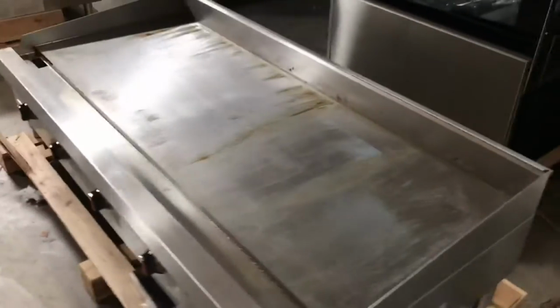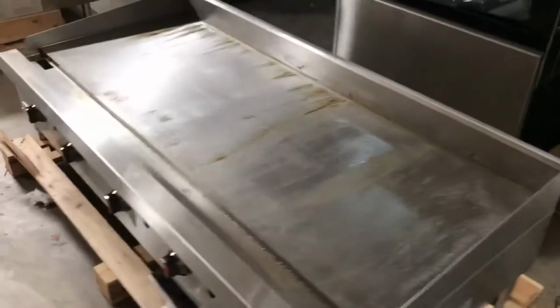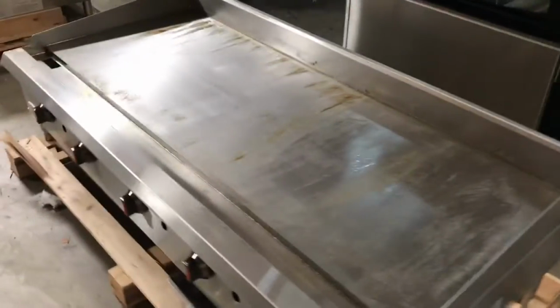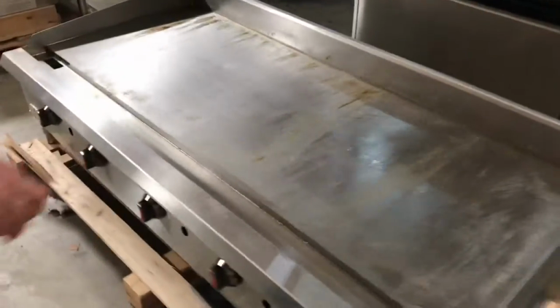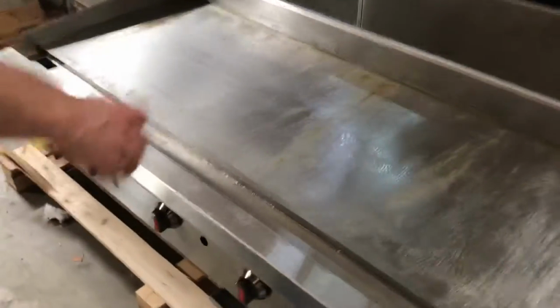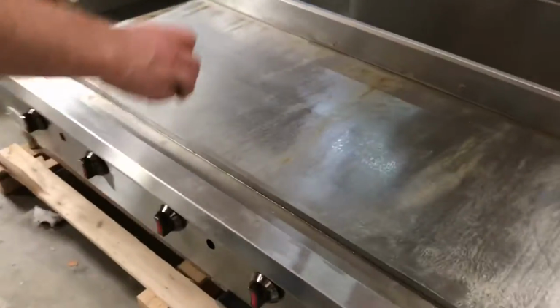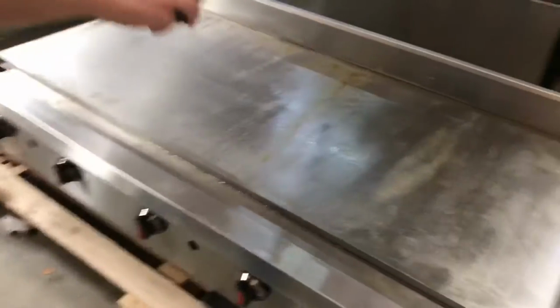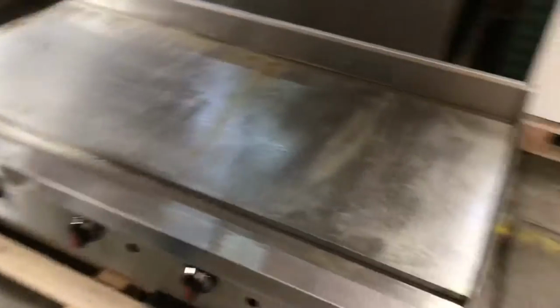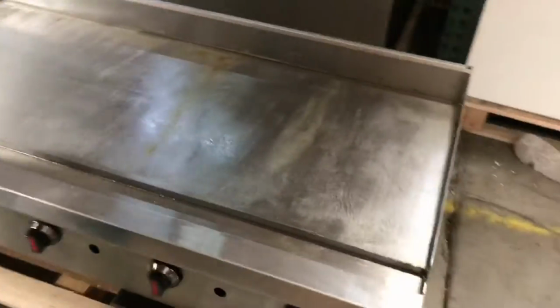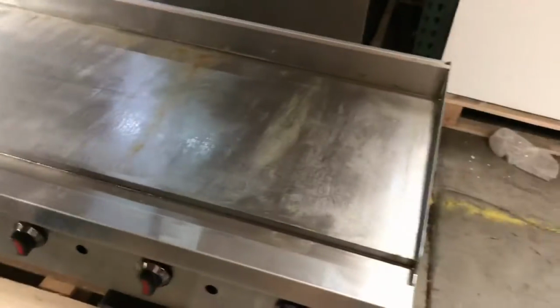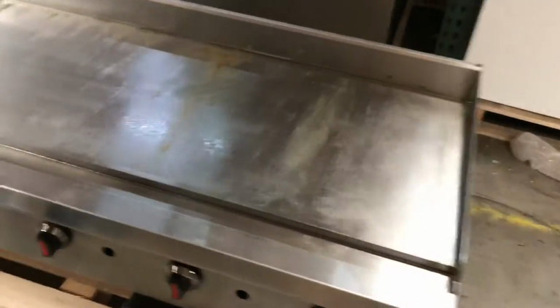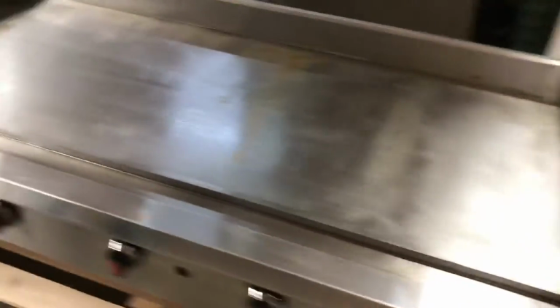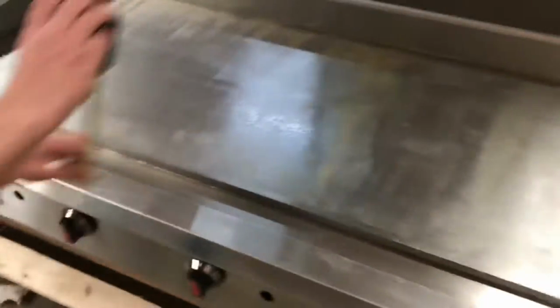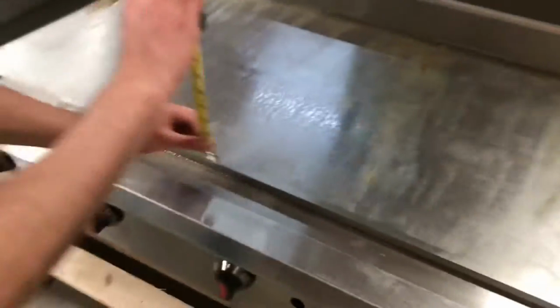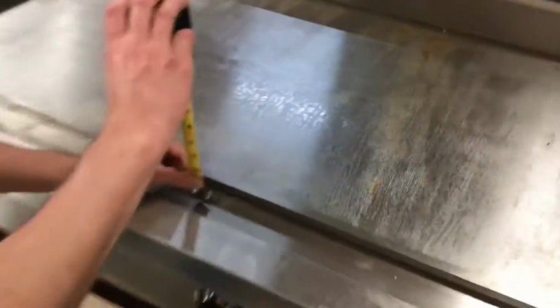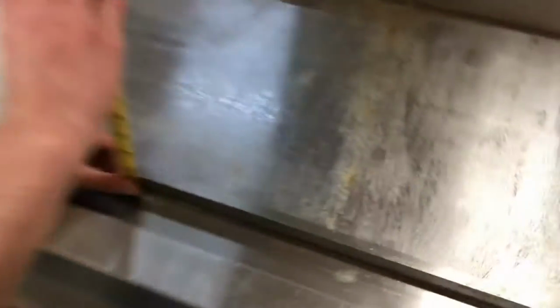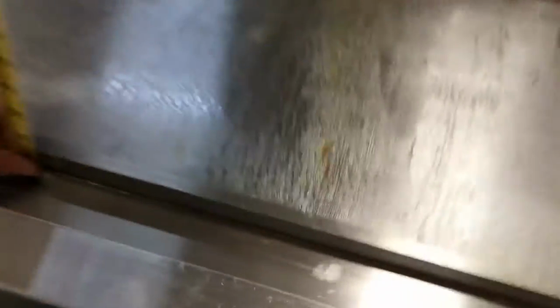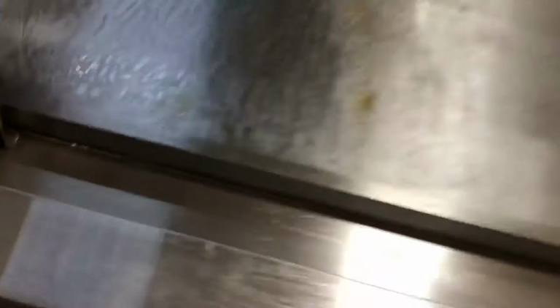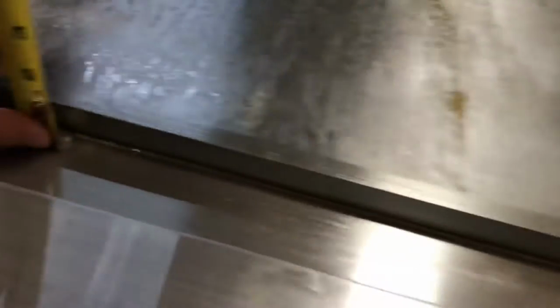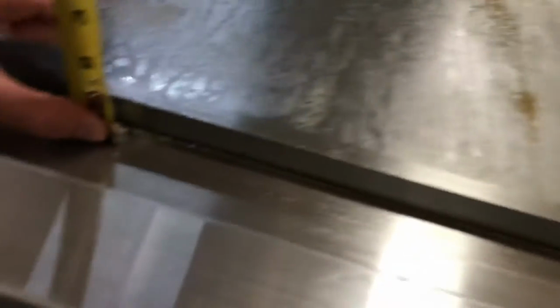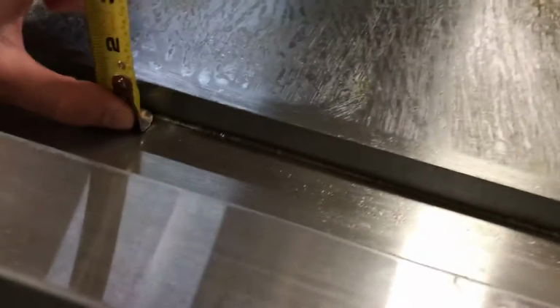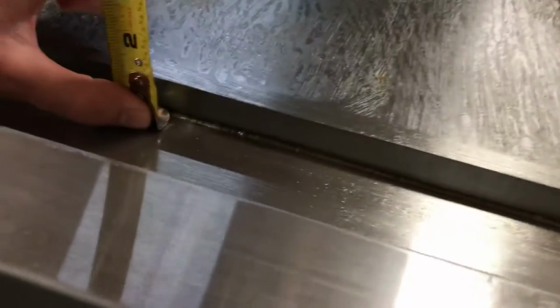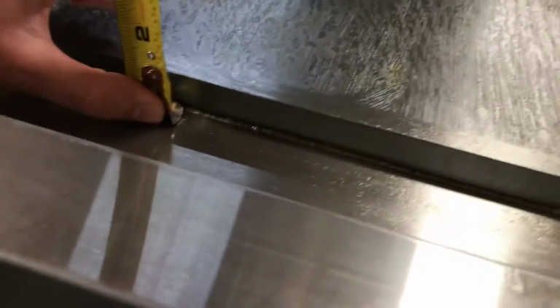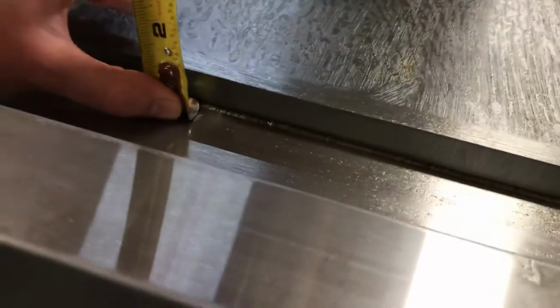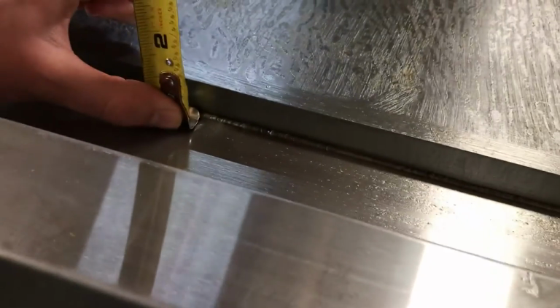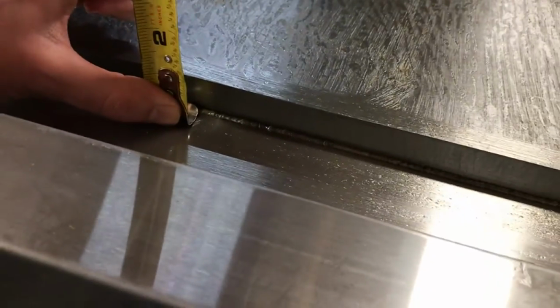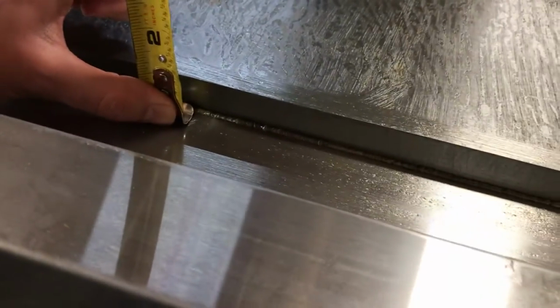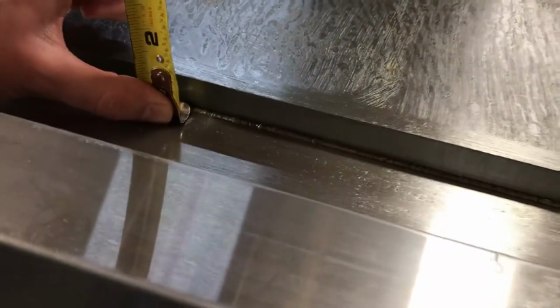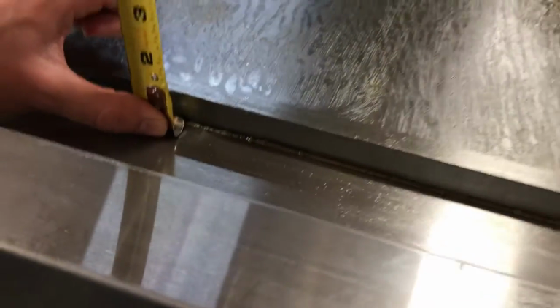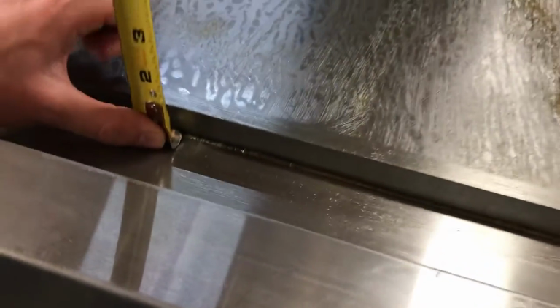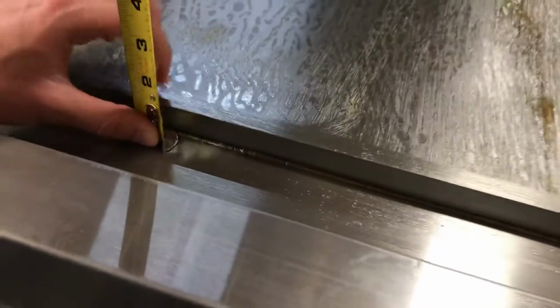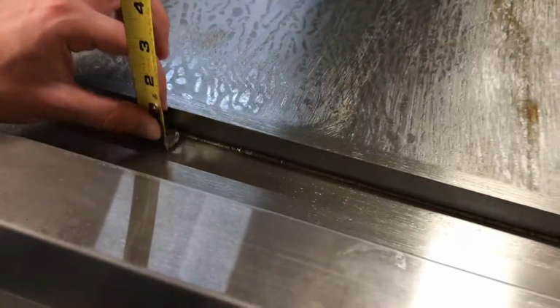Now let's give you the thickness of the griddle plate. For the thickness, you're going to be looking at about one inch.